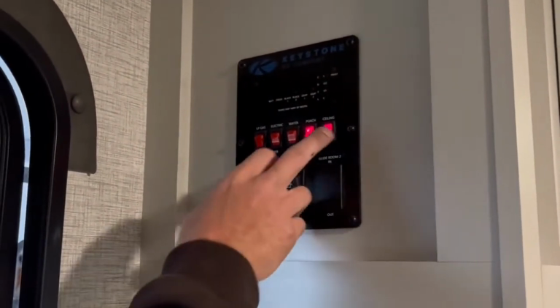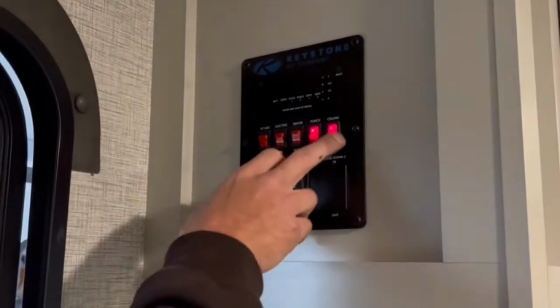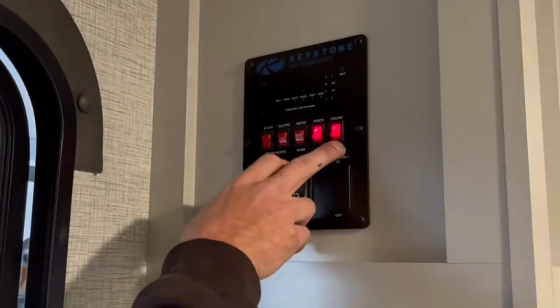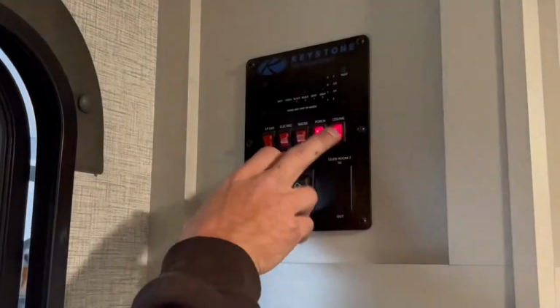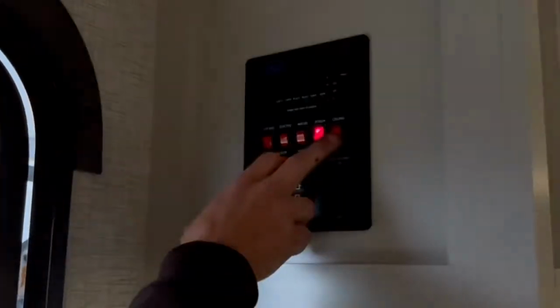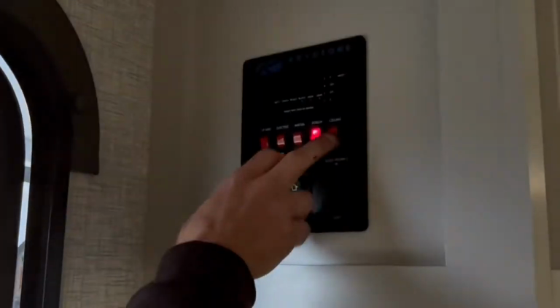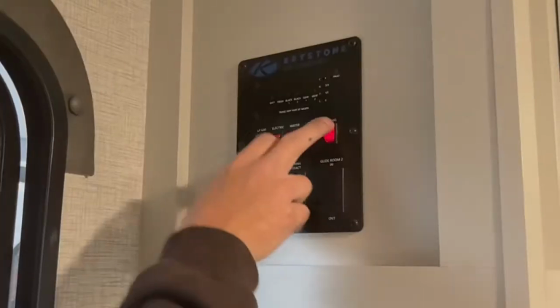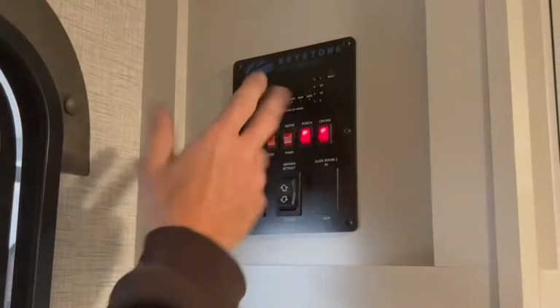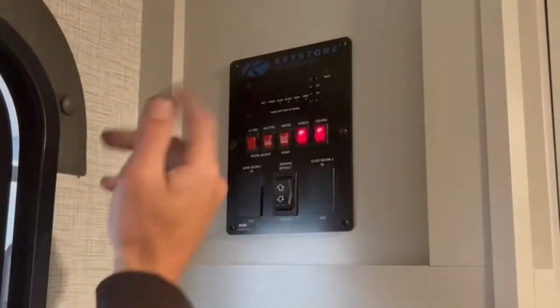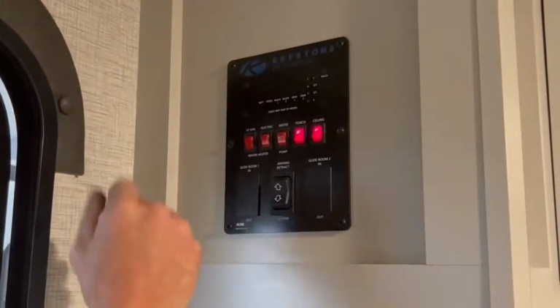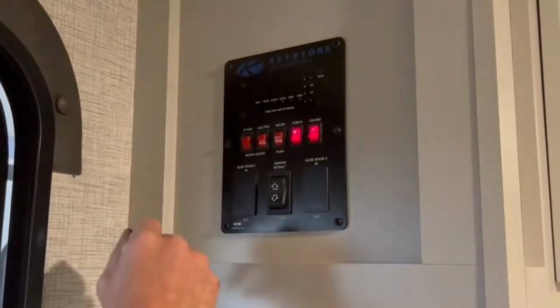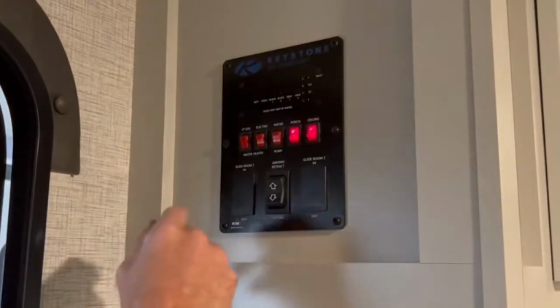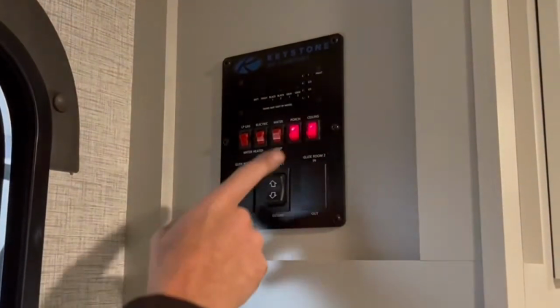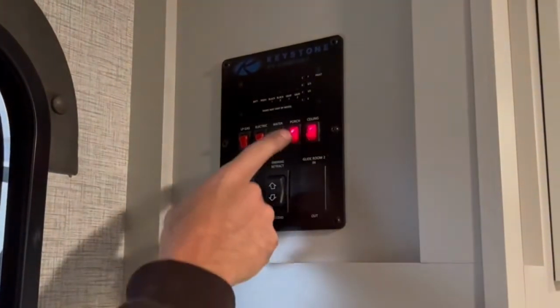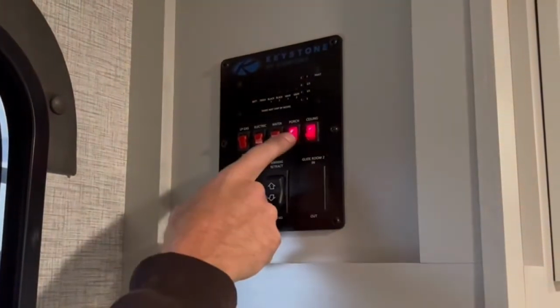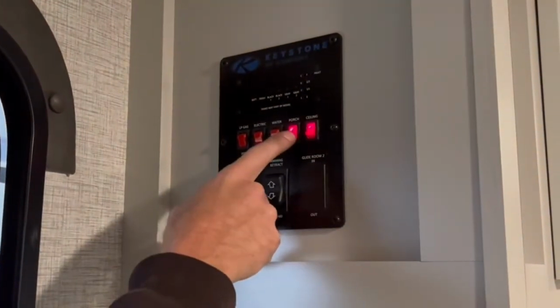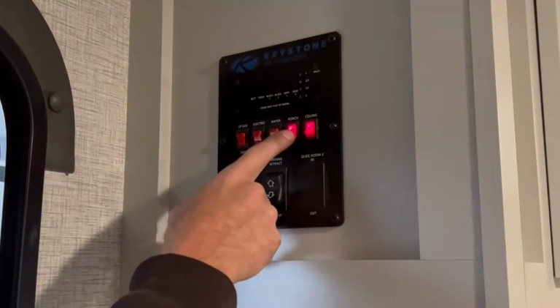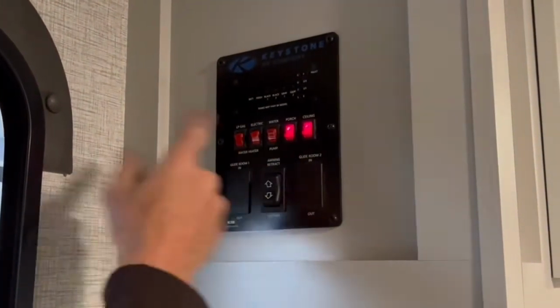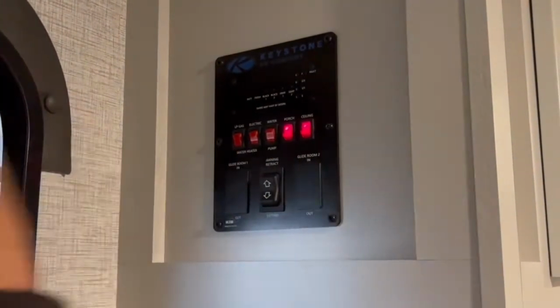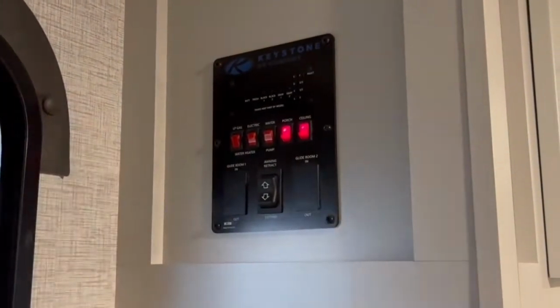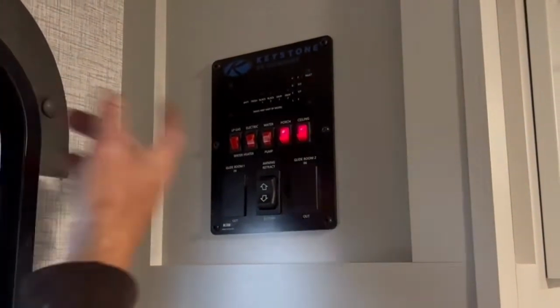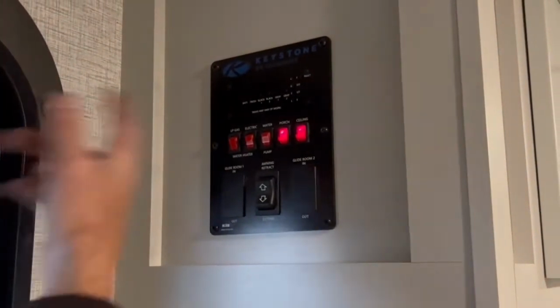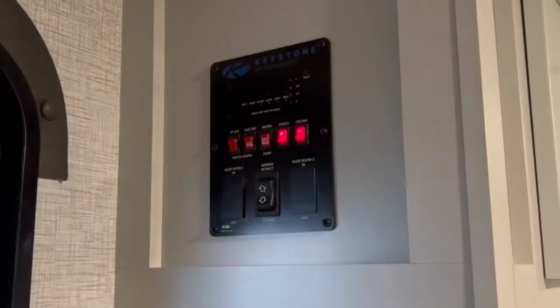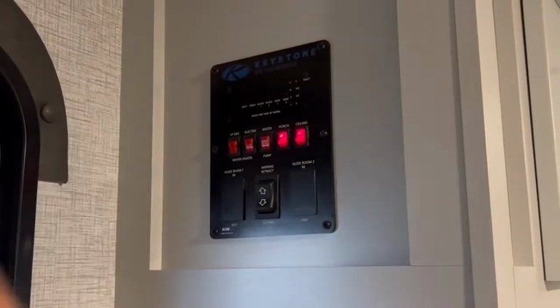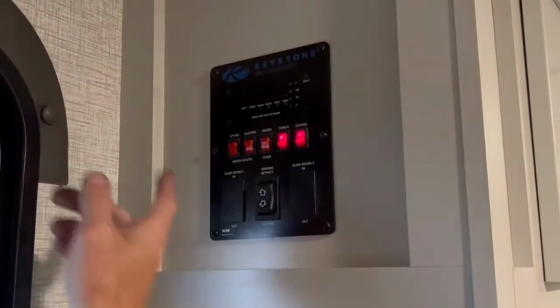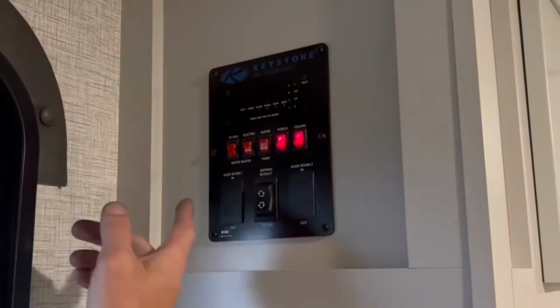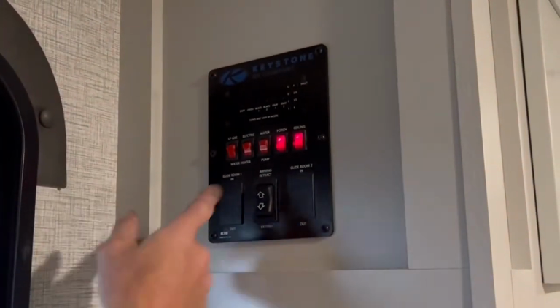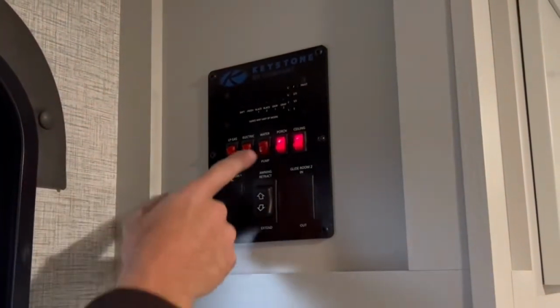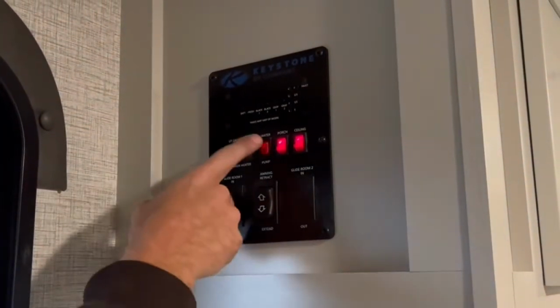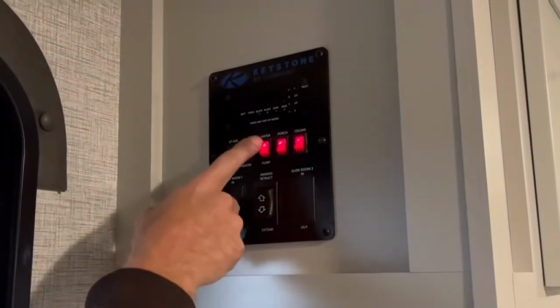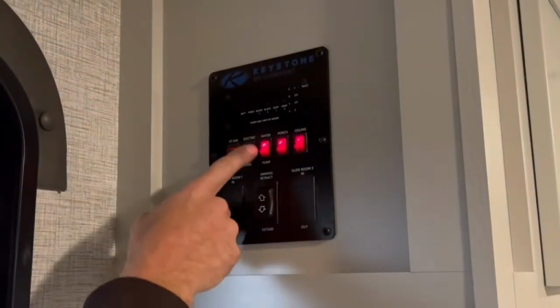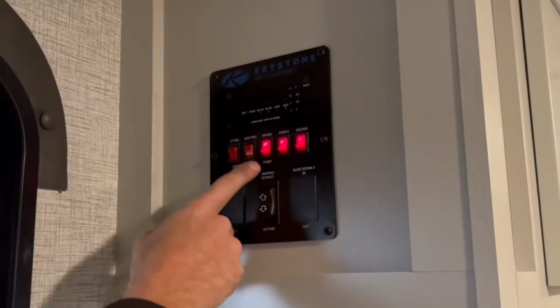So if you're using your black tank flush and you come in here and hit black one, it'll tell you how full it is. Ceiling lights. Porch light, which is your only light out here. Water pump.